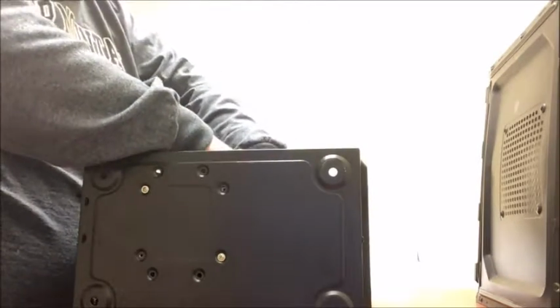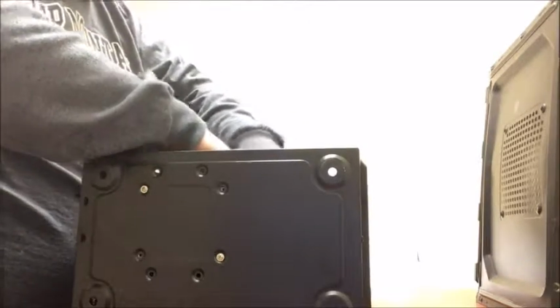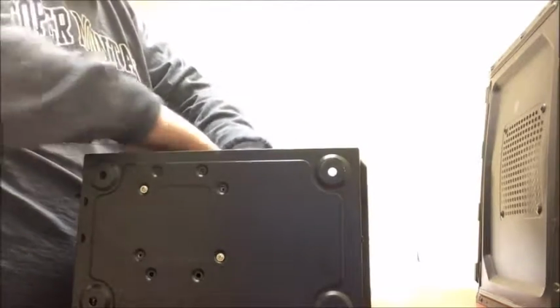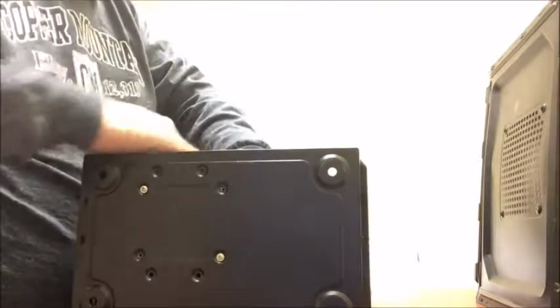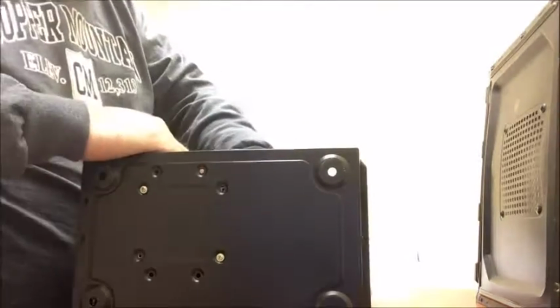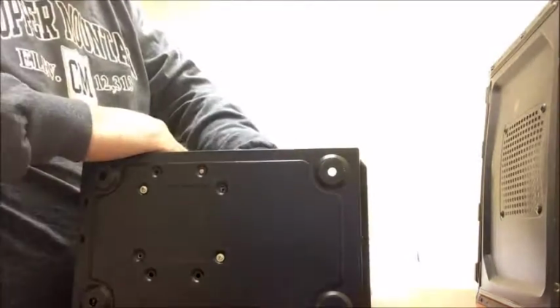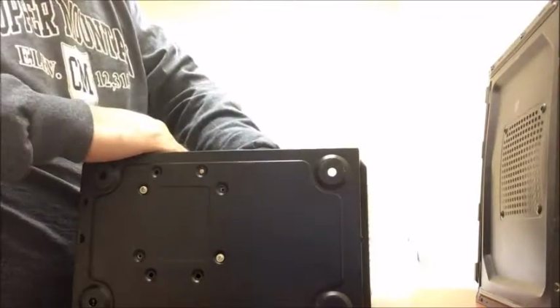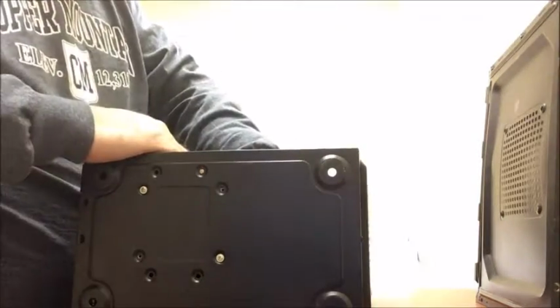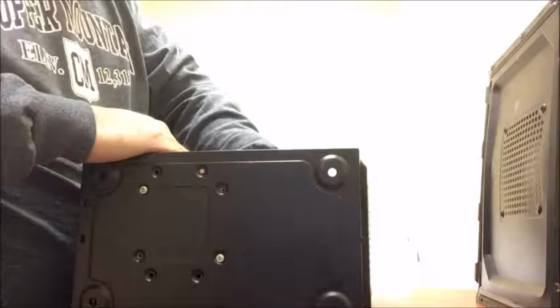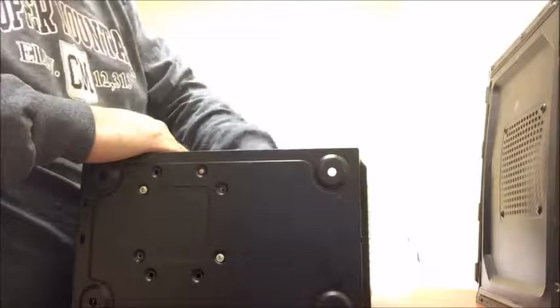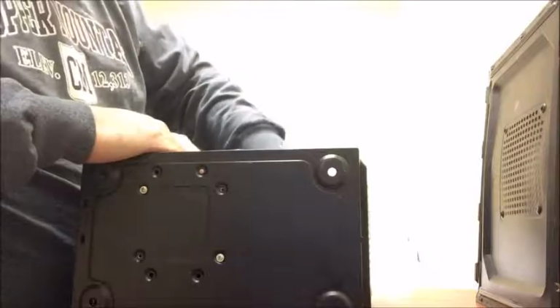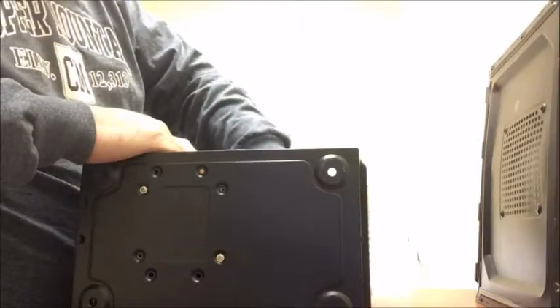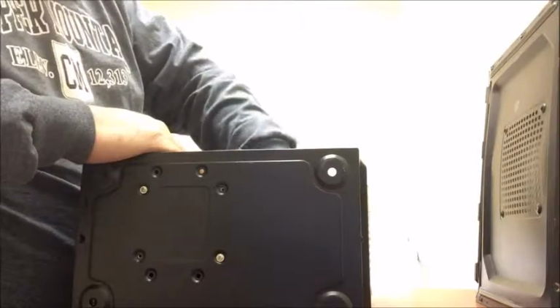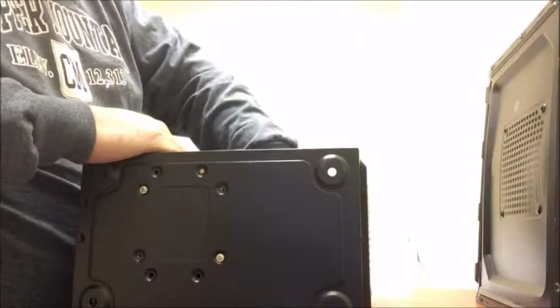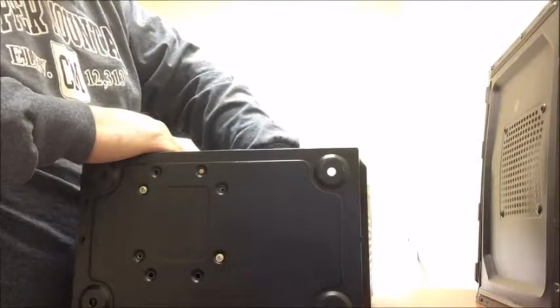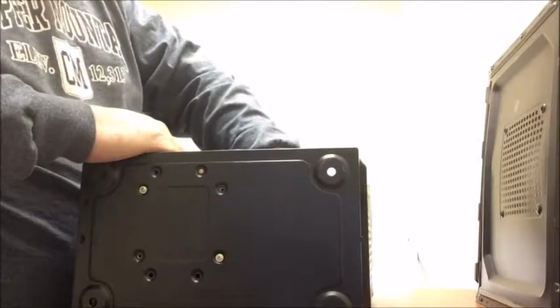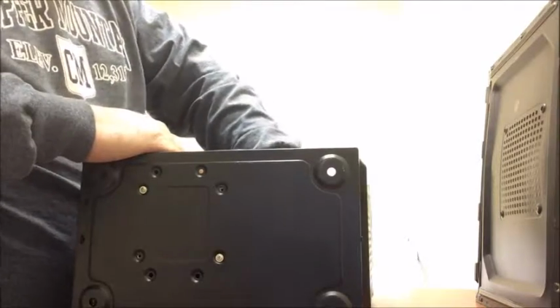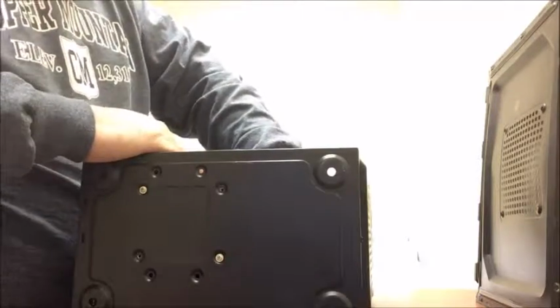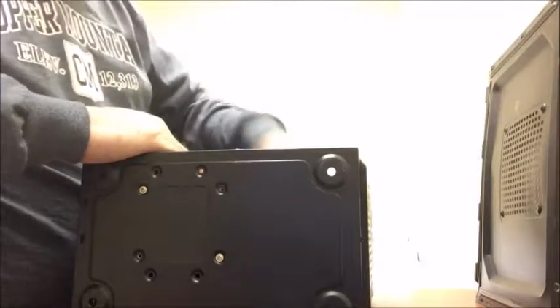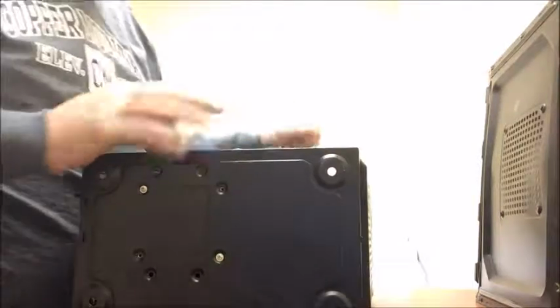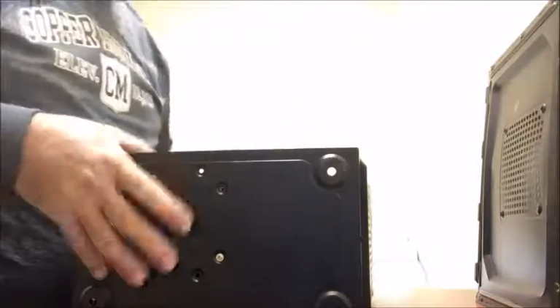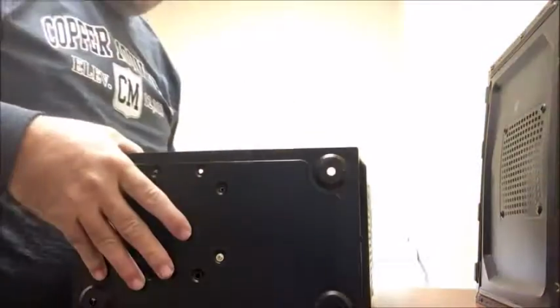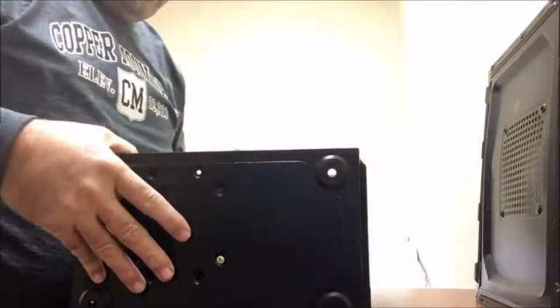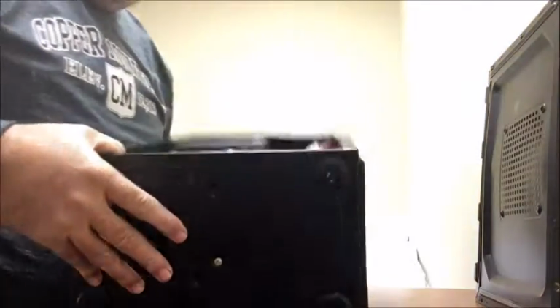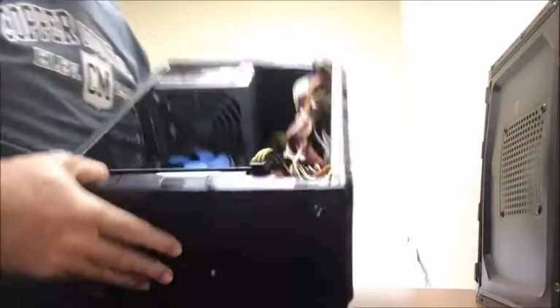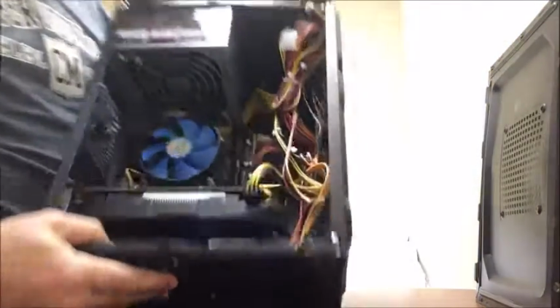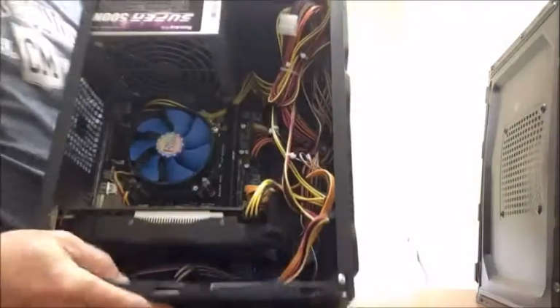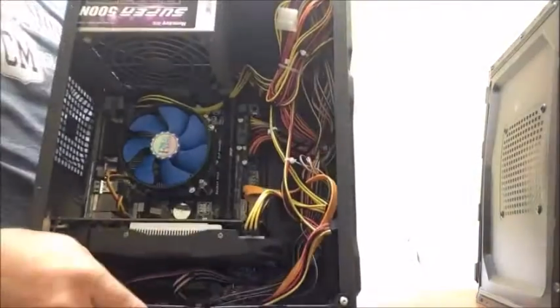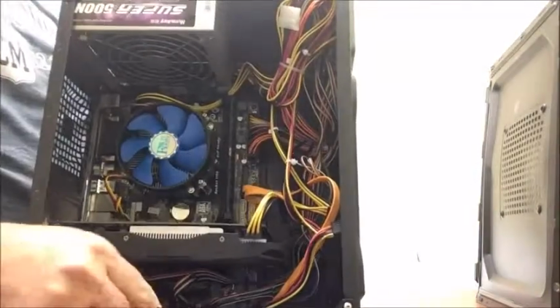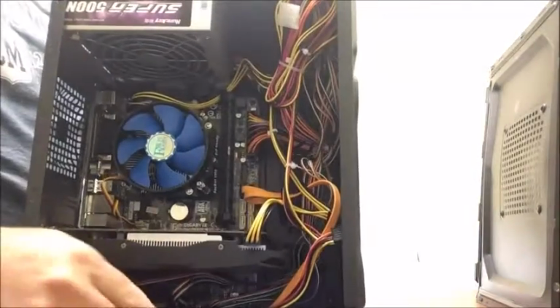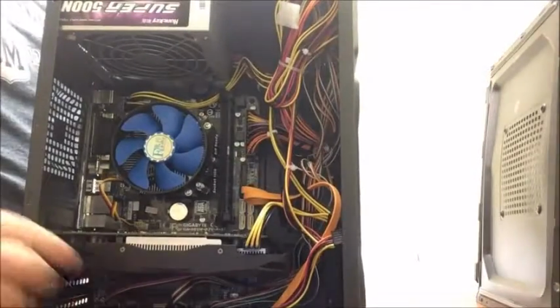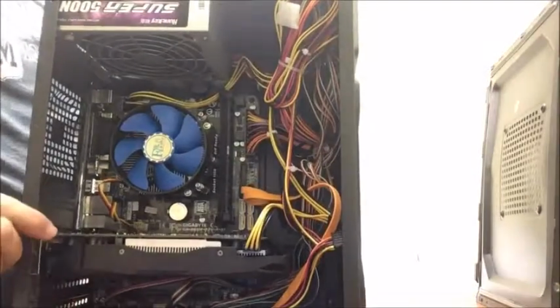I'm going to put this back in. It clicked, clicked and now it's back in place.